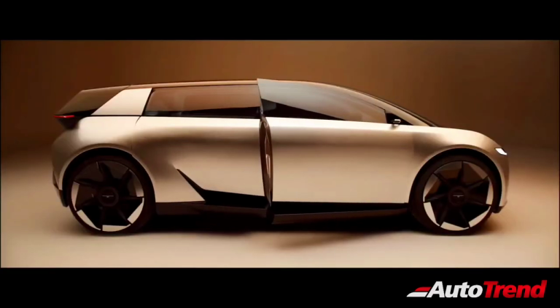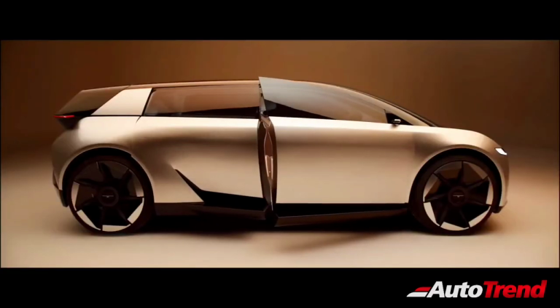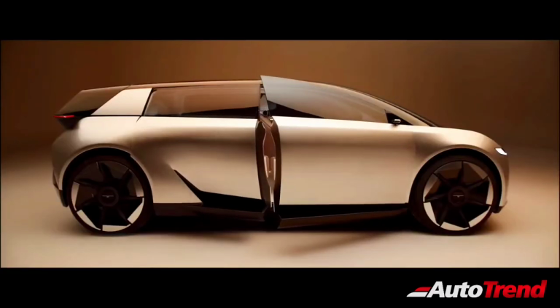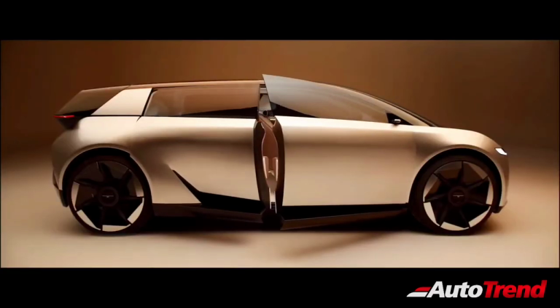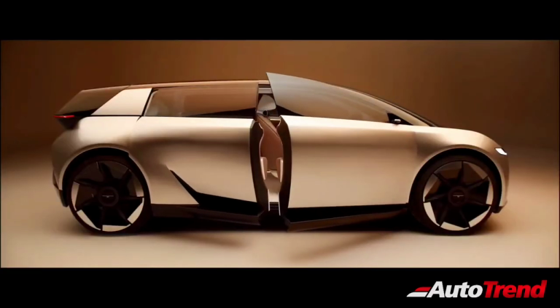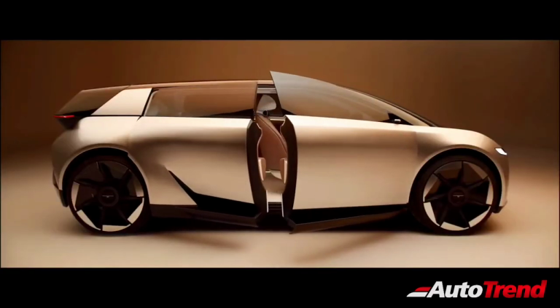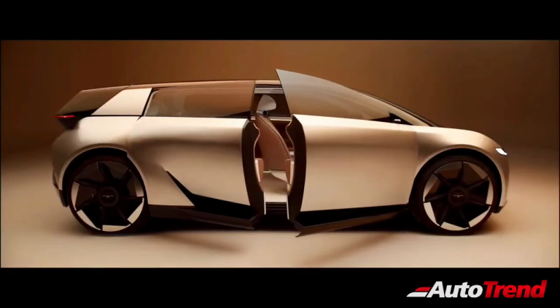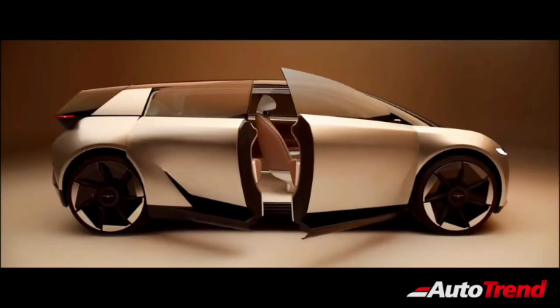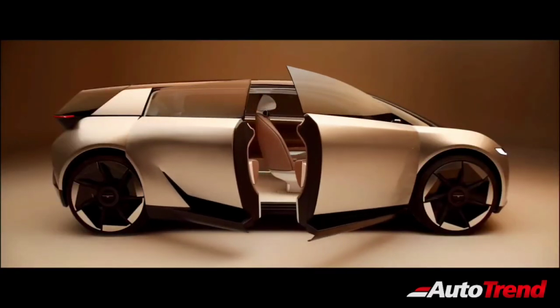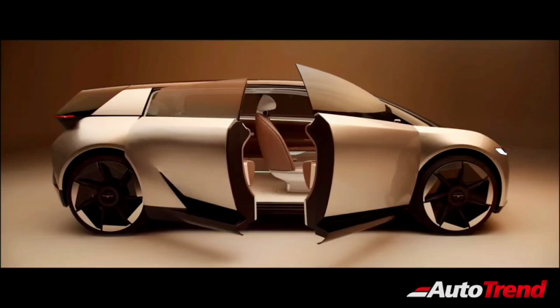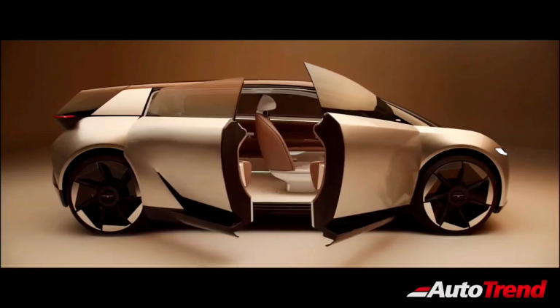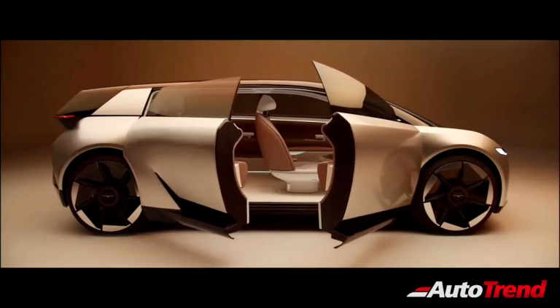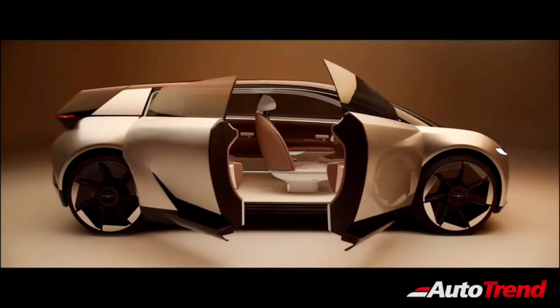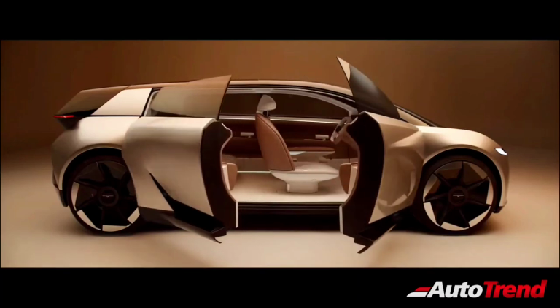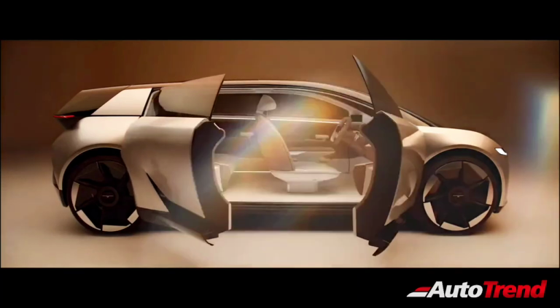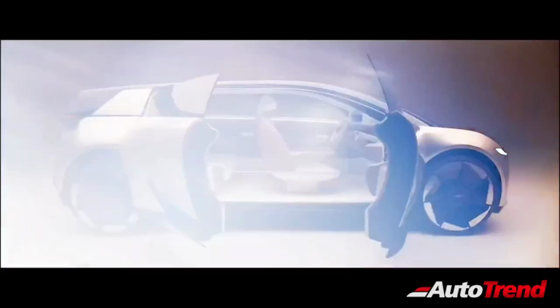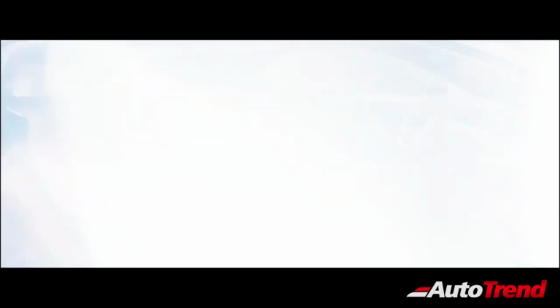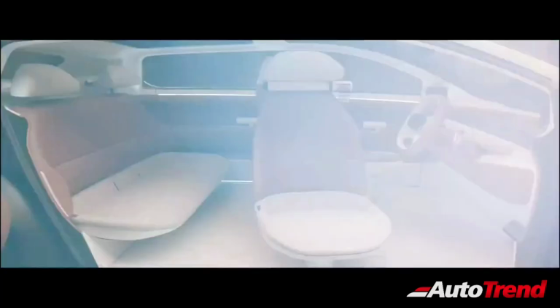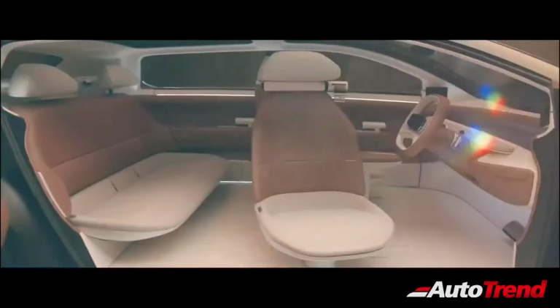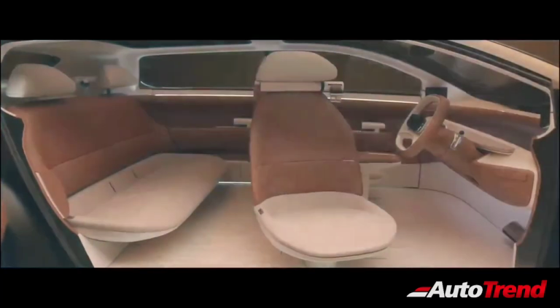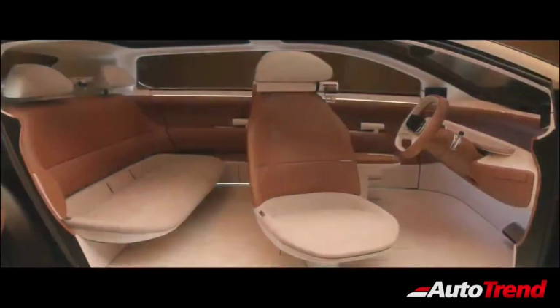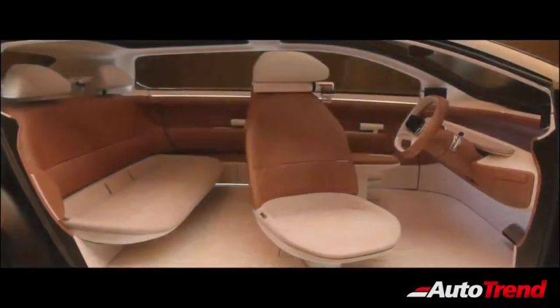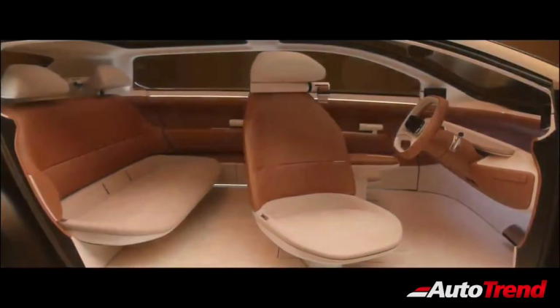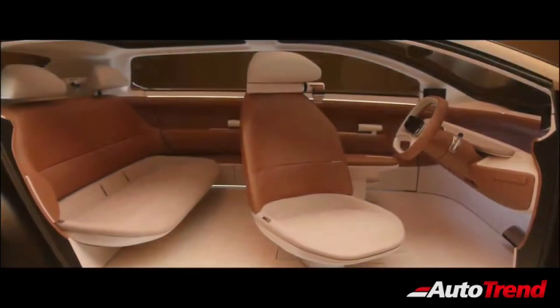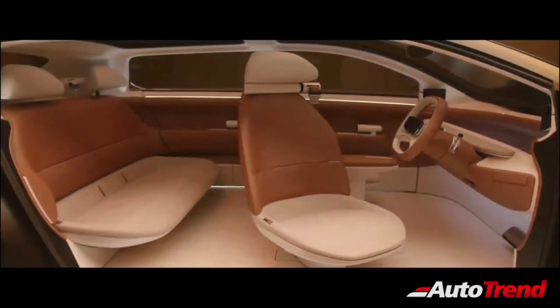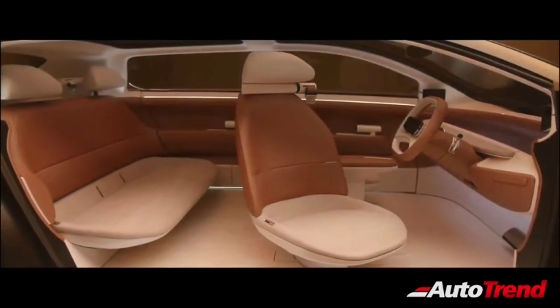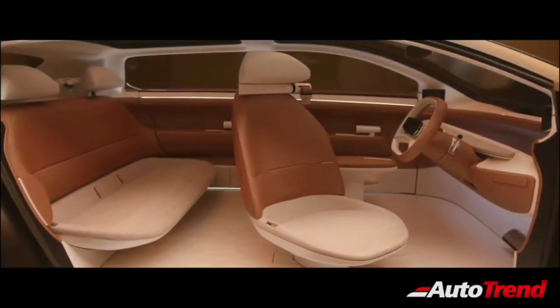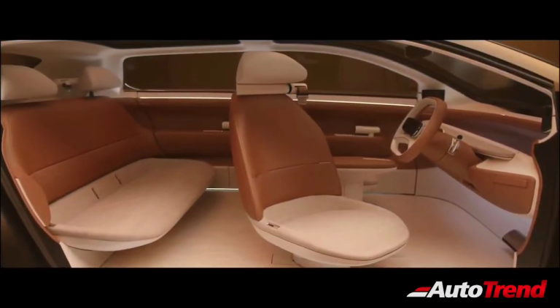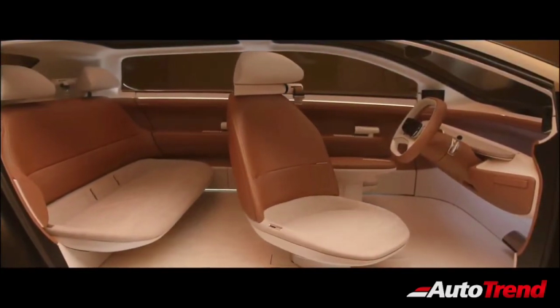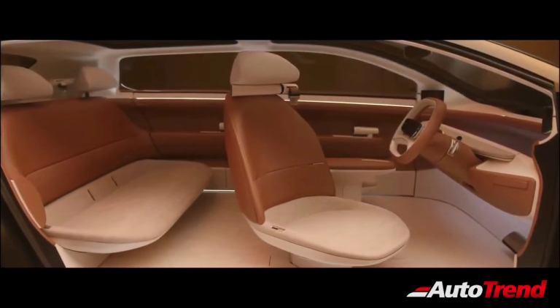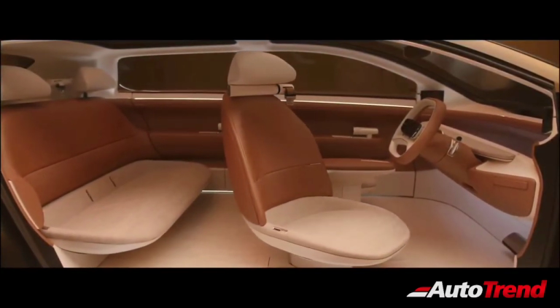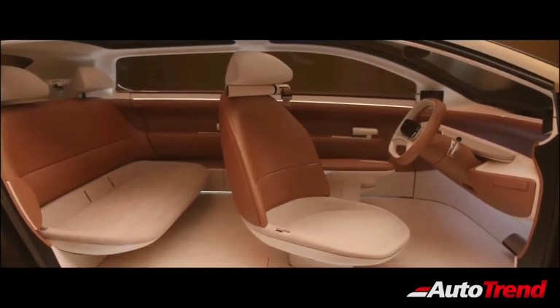The concept also features butterfly-type opening doors, with the front seats also offering pivotal adjustment.